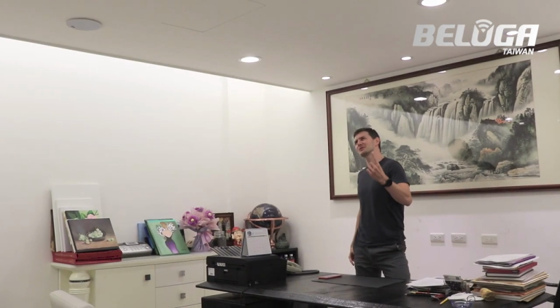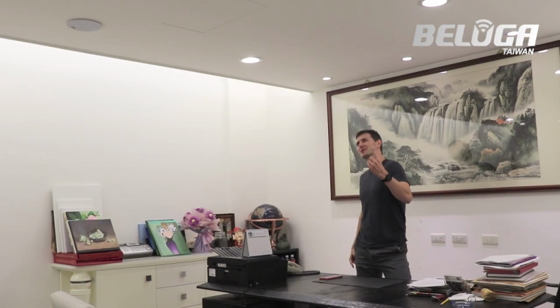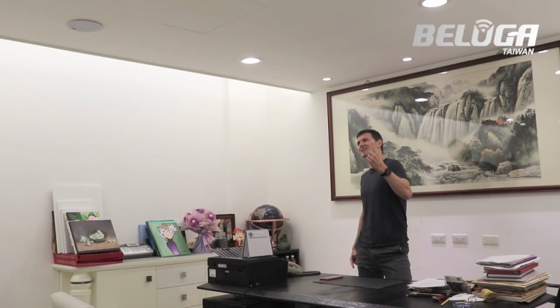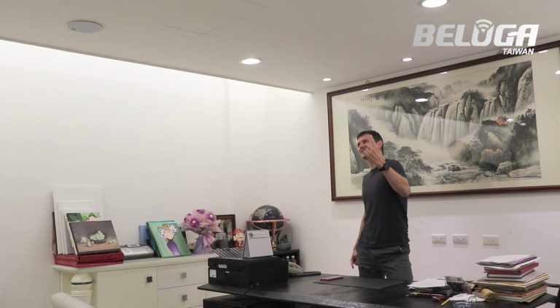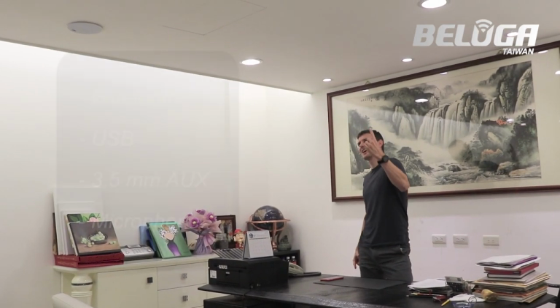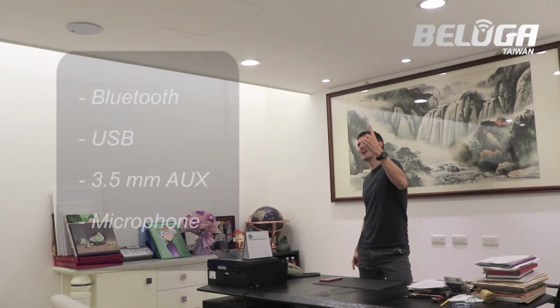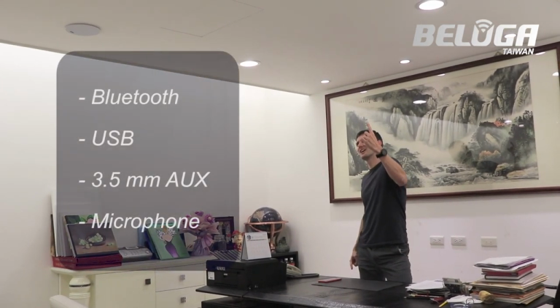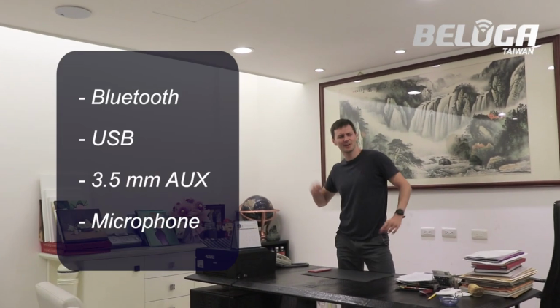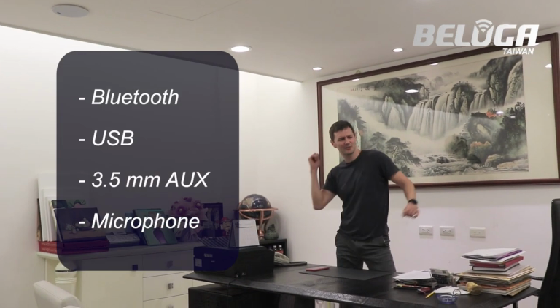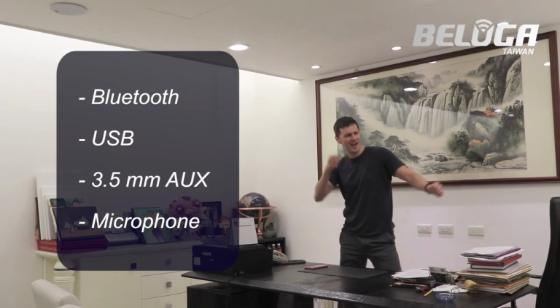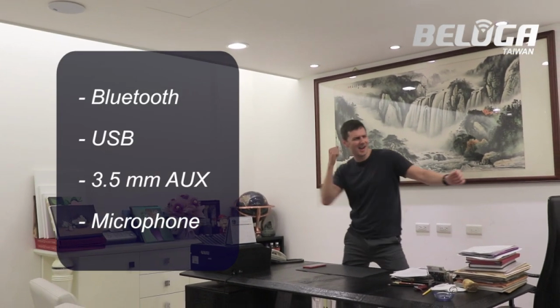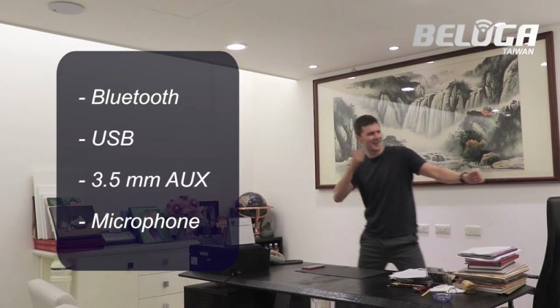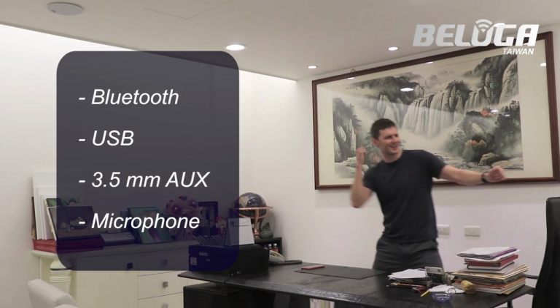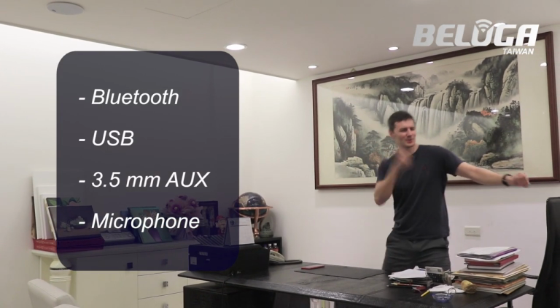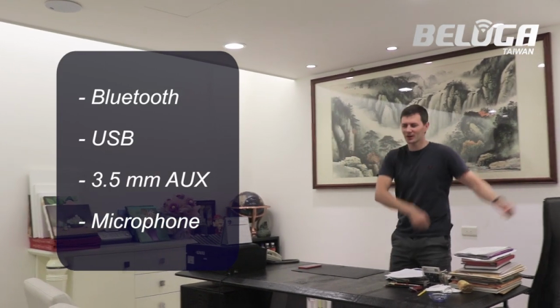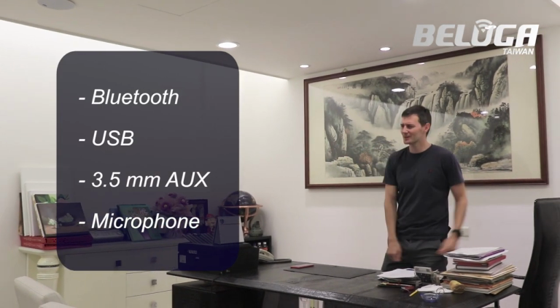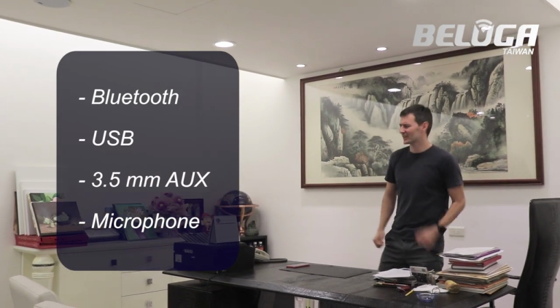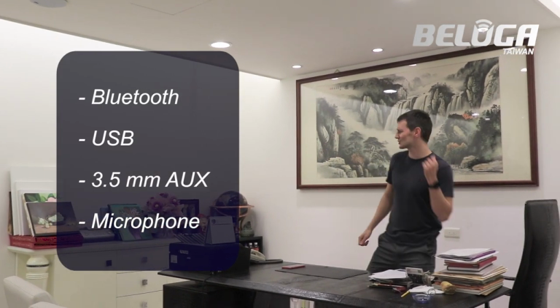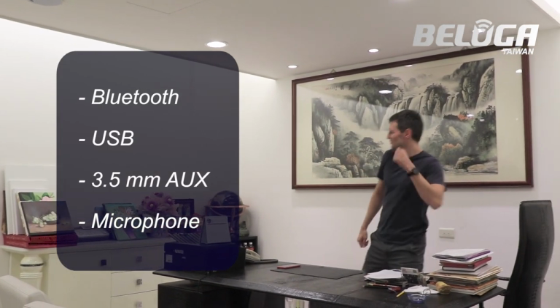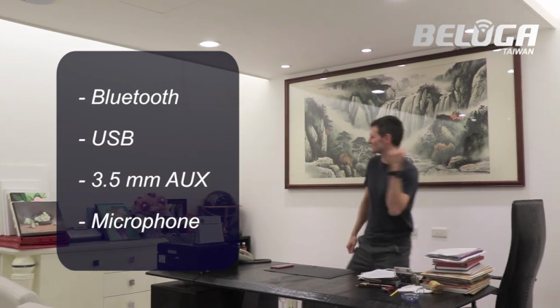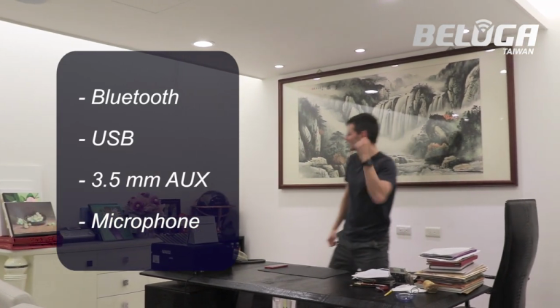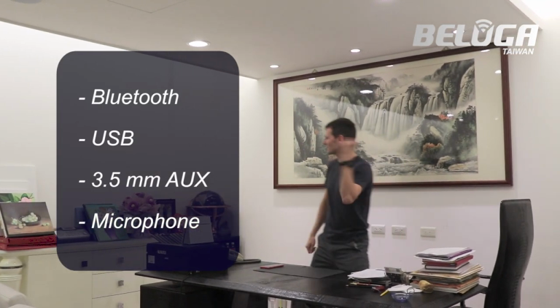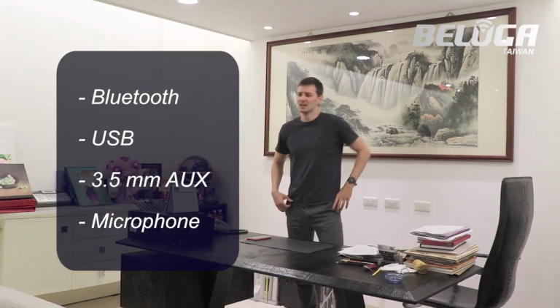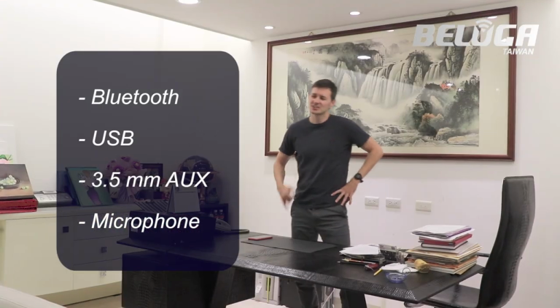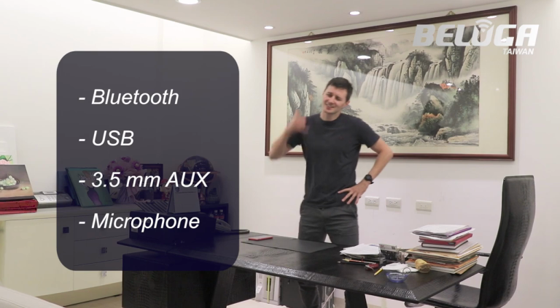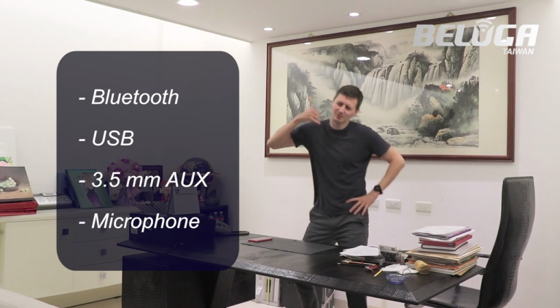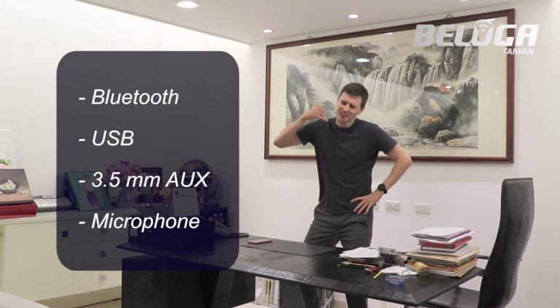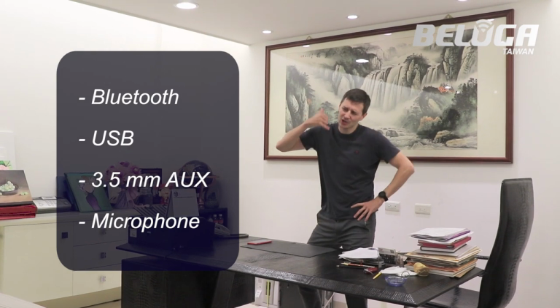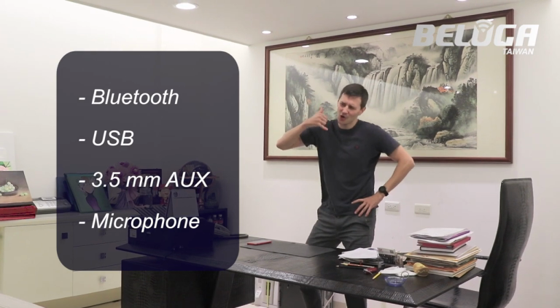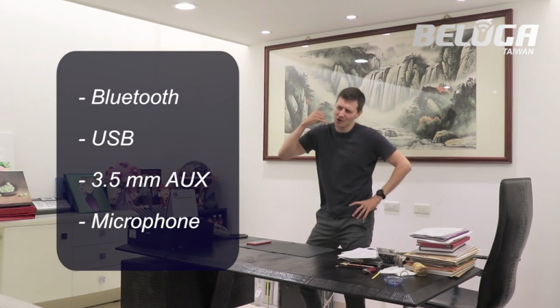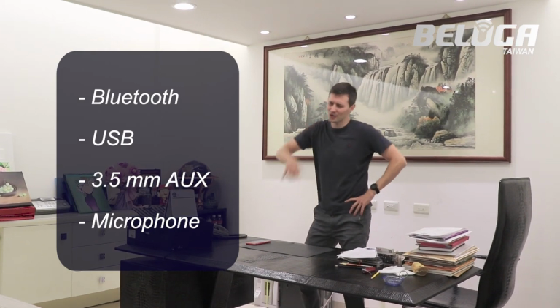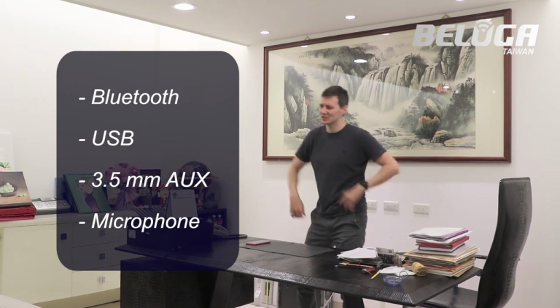Besides the Bluetooth function, the audio device also has inputs for USB, 3.5mm auxiliary, and microphone.